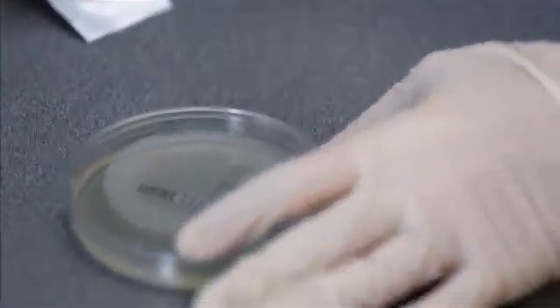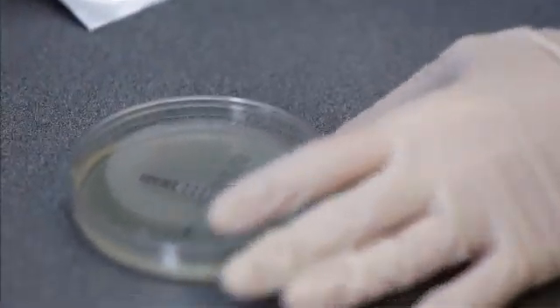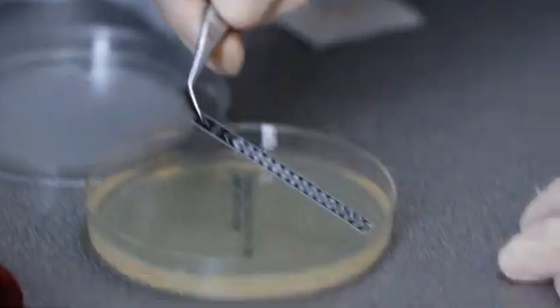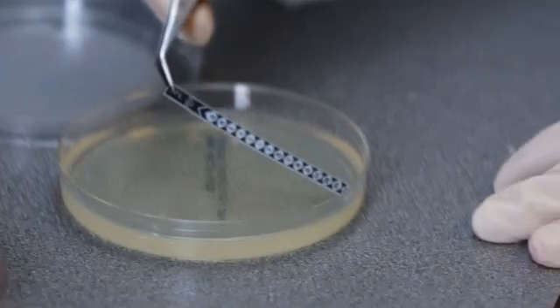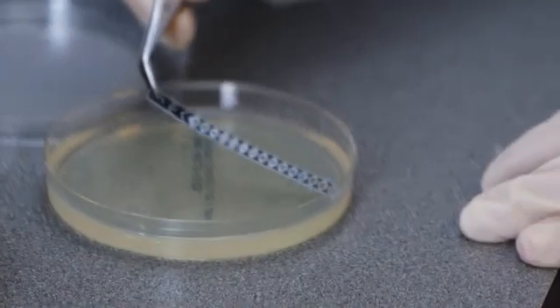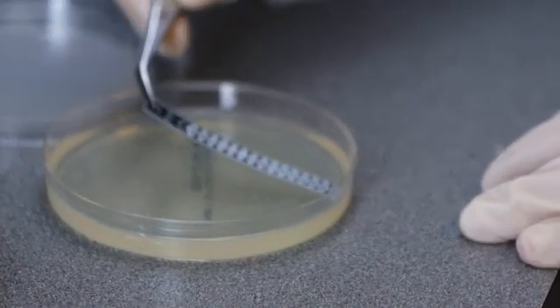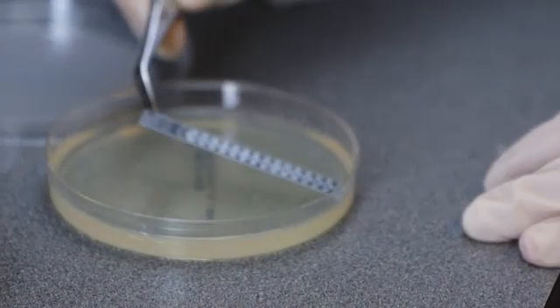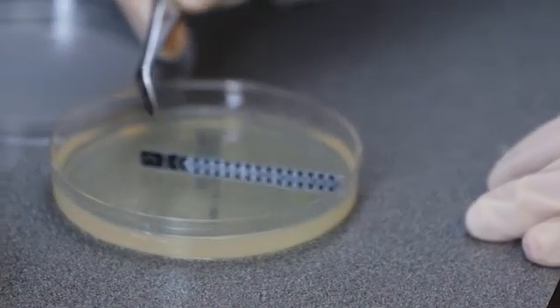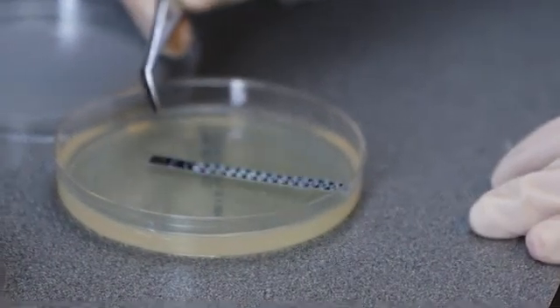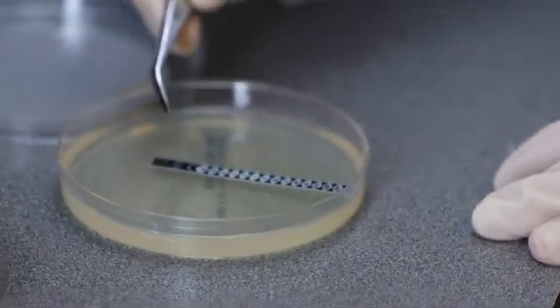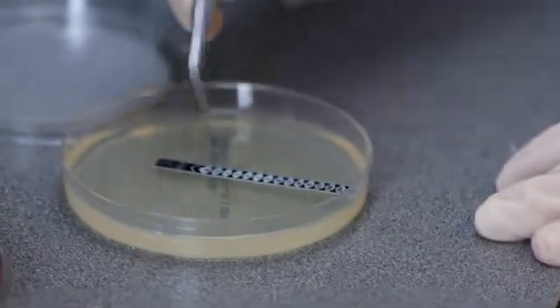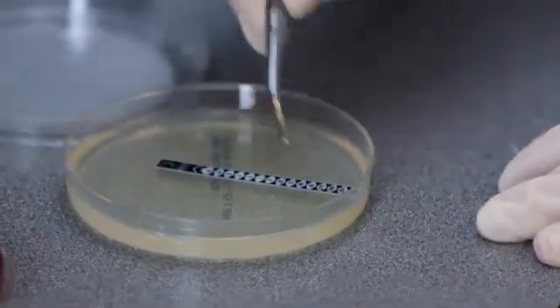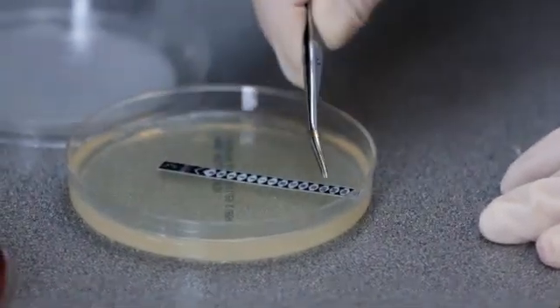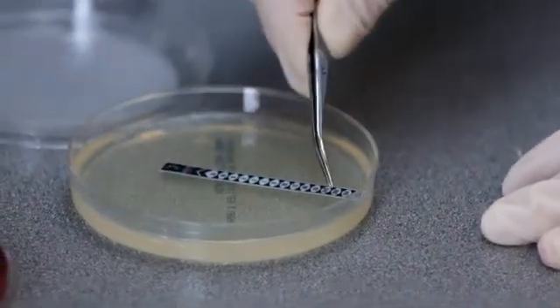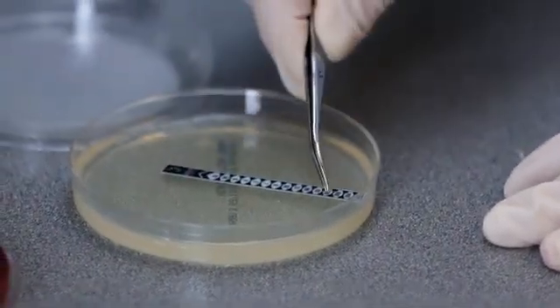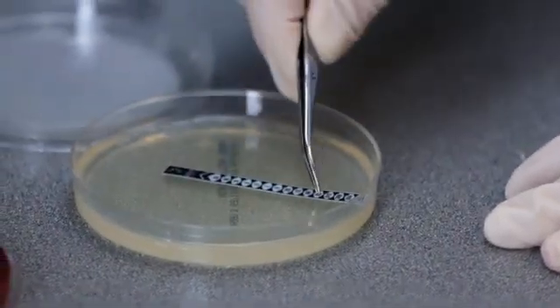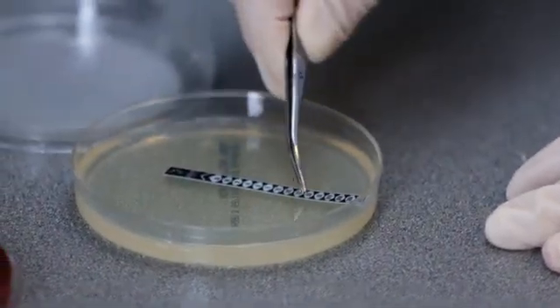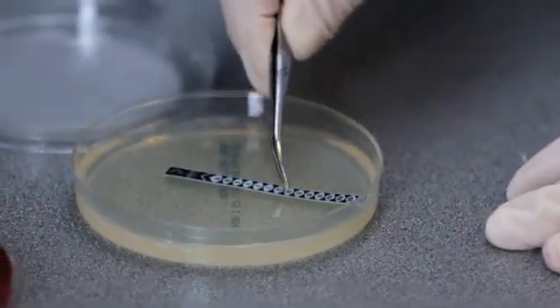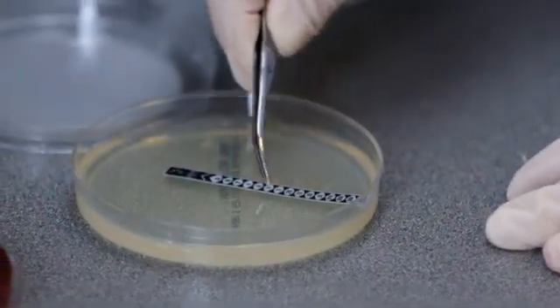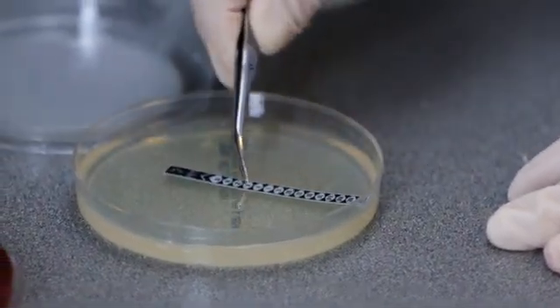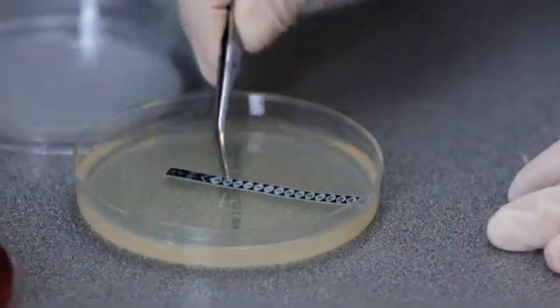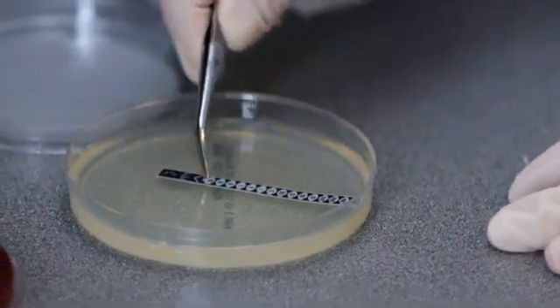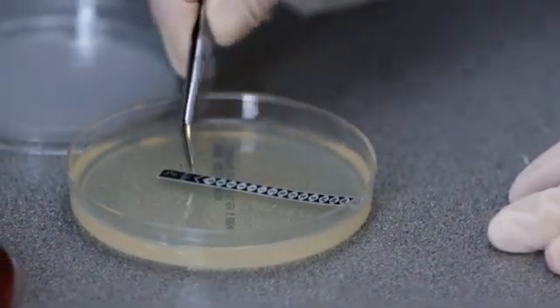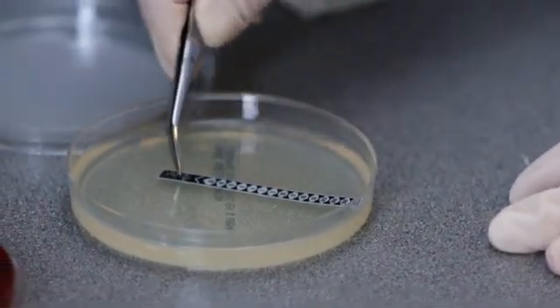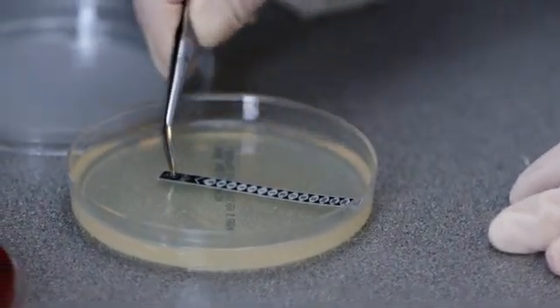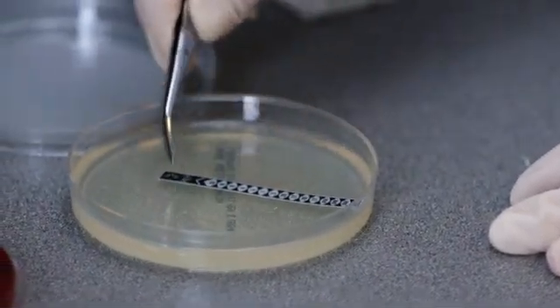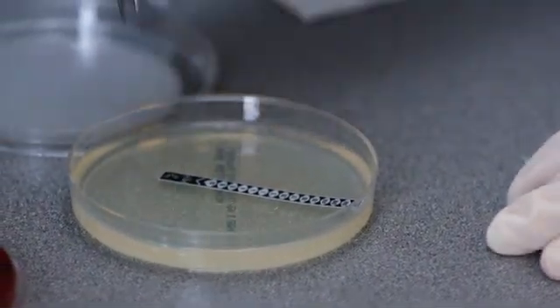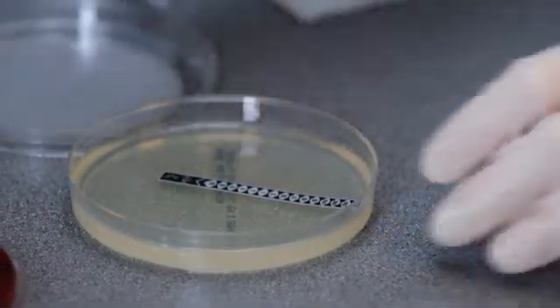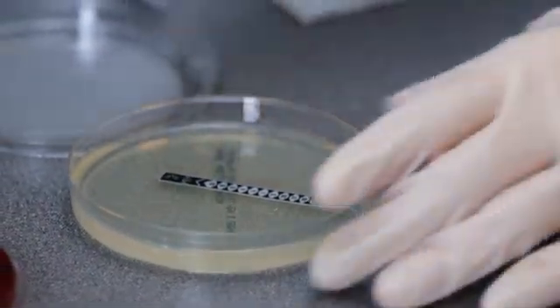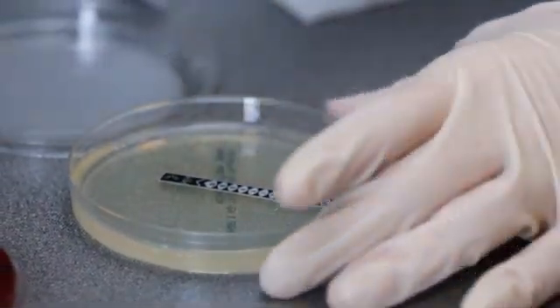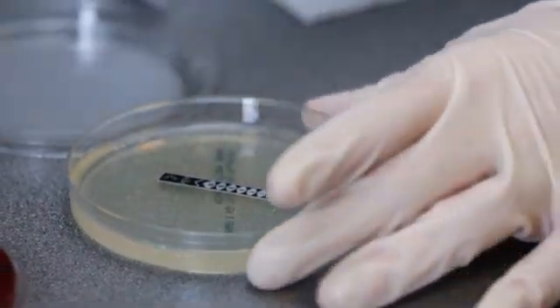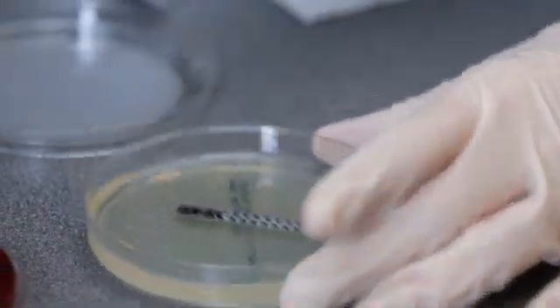If bubbles form under the strip, gently ease them to the edge of the strip using sterile forceps.